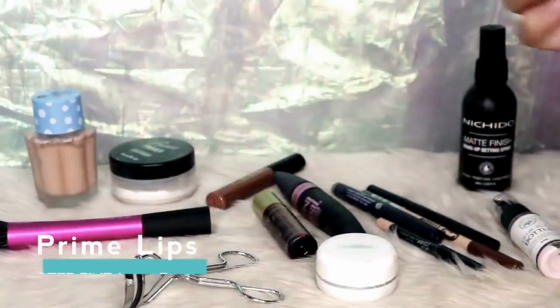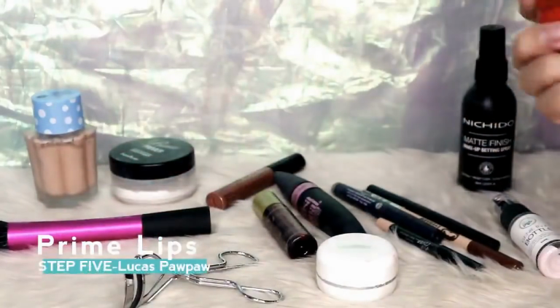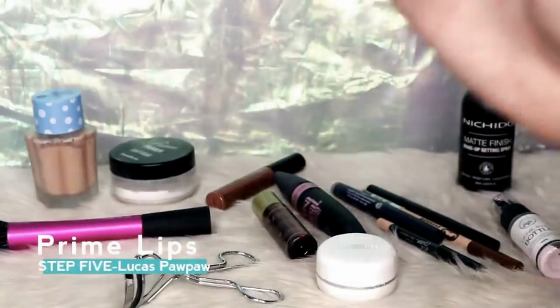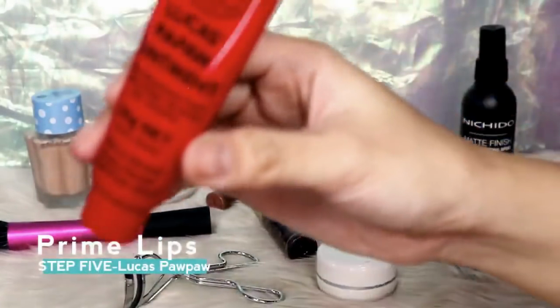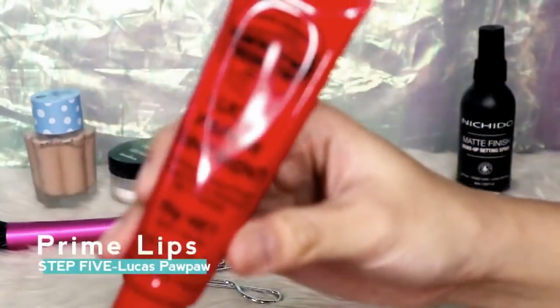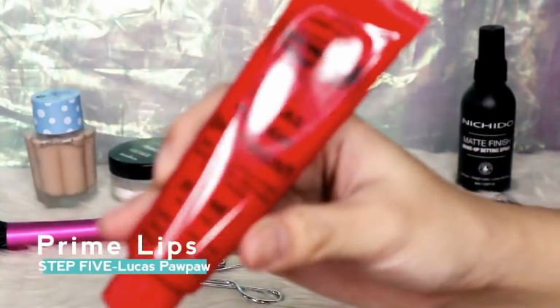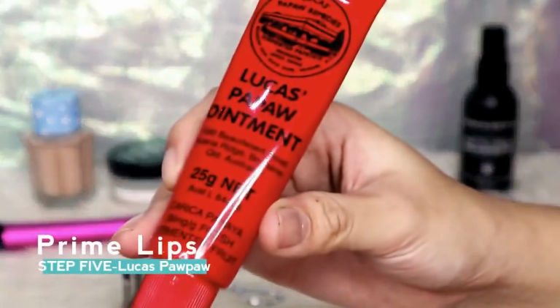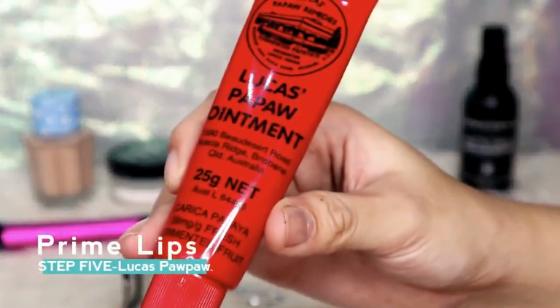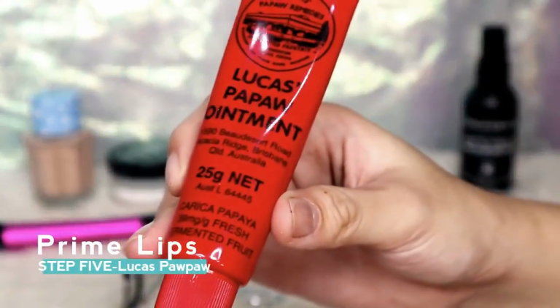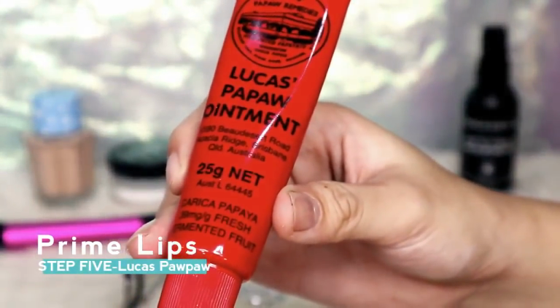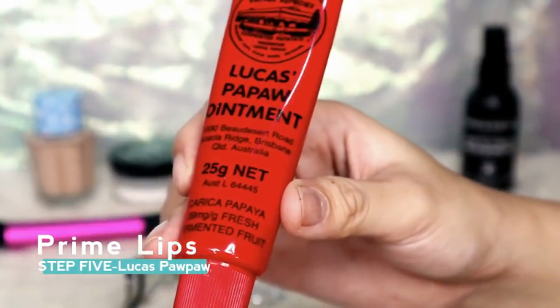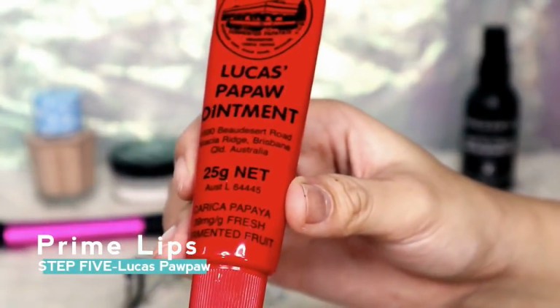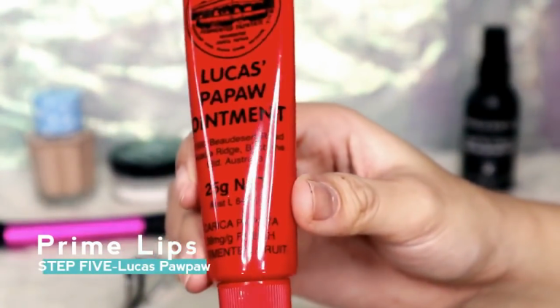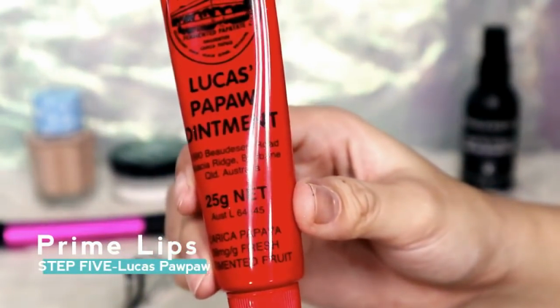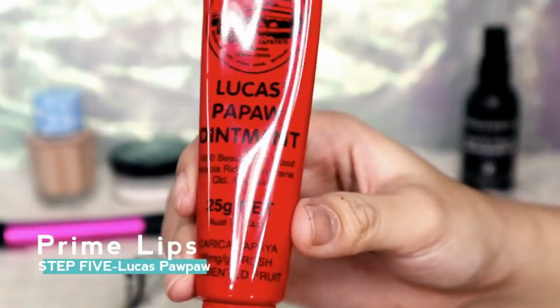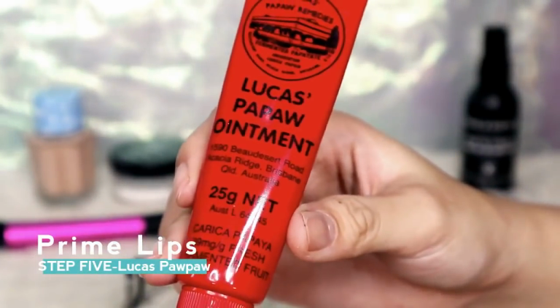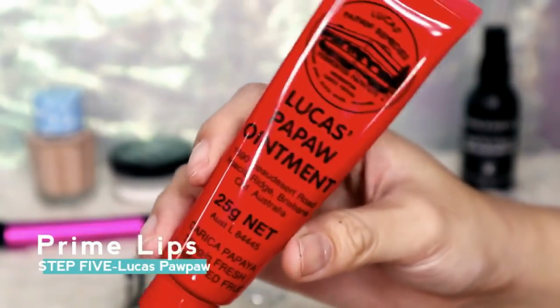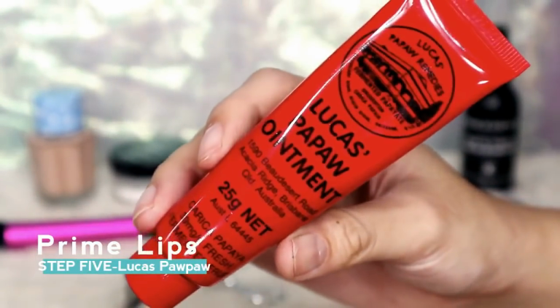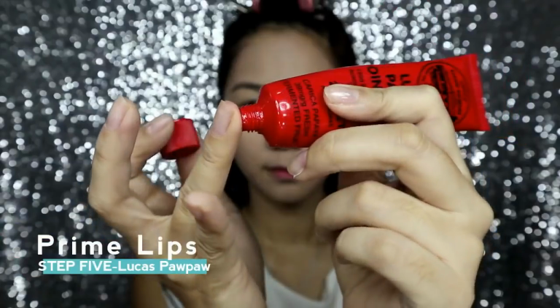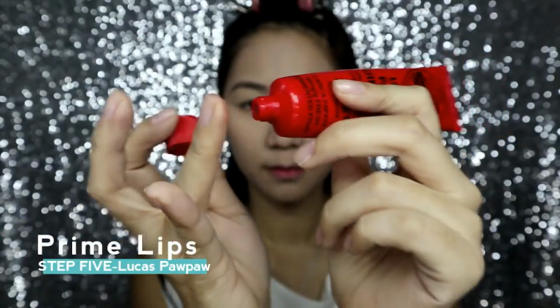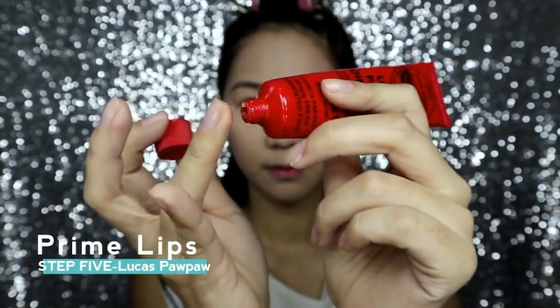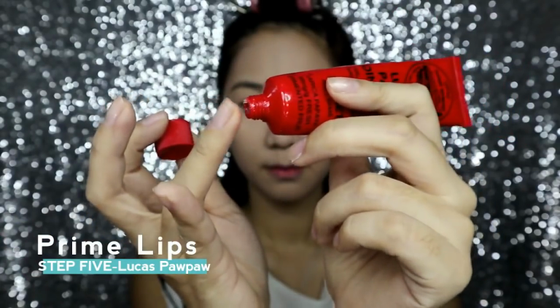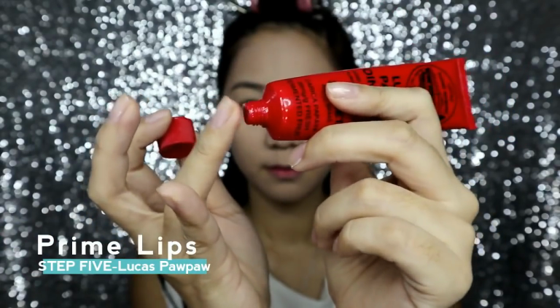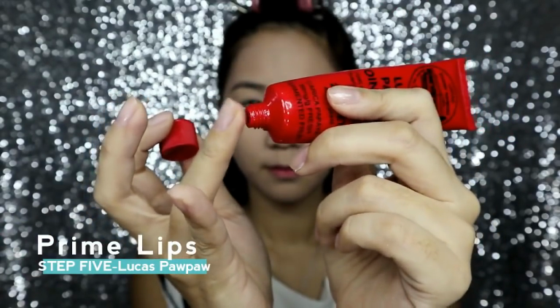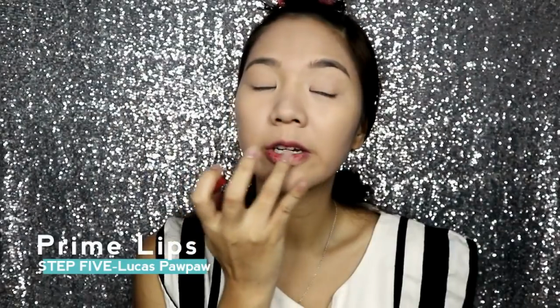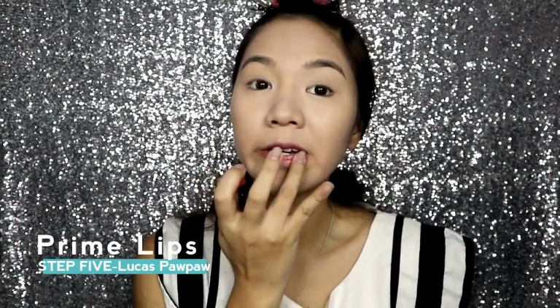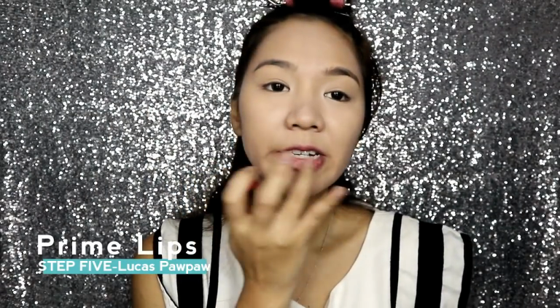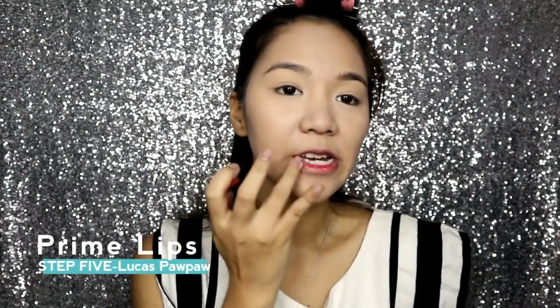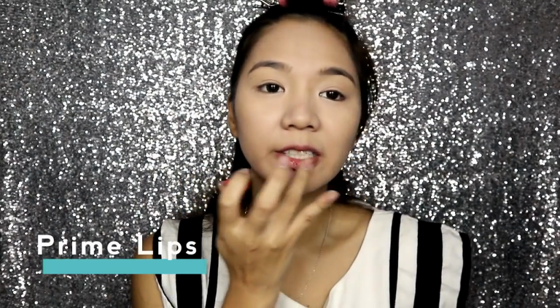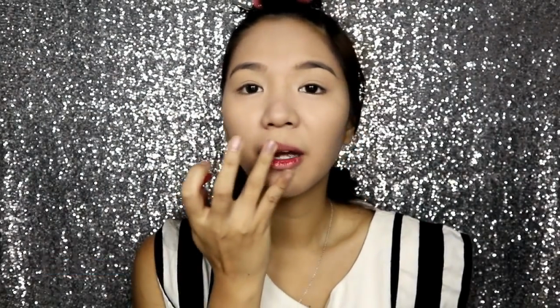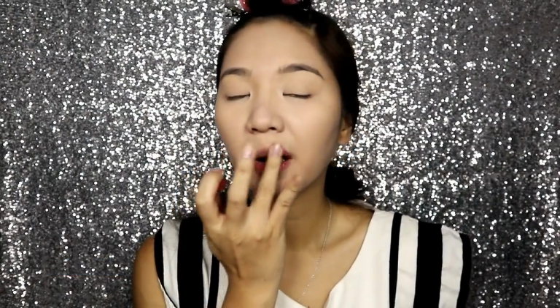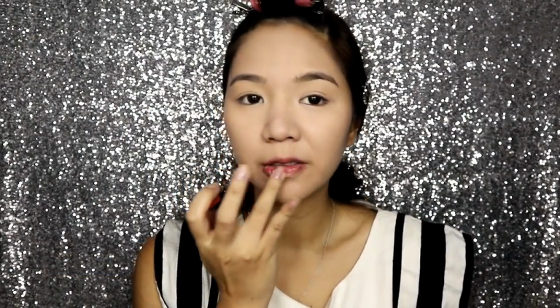Before going to our eyes, let's prime our lips first. This ointment is the best one I've used so far — I highly recommend it.